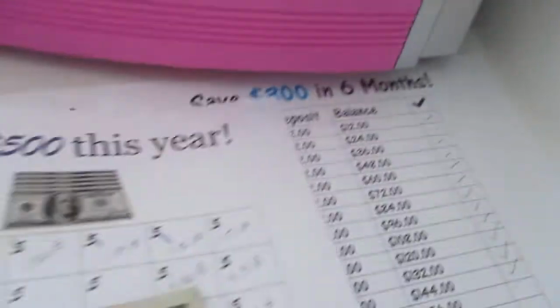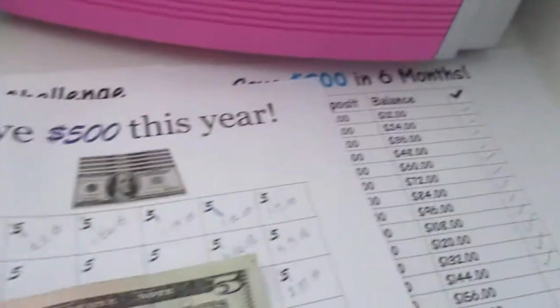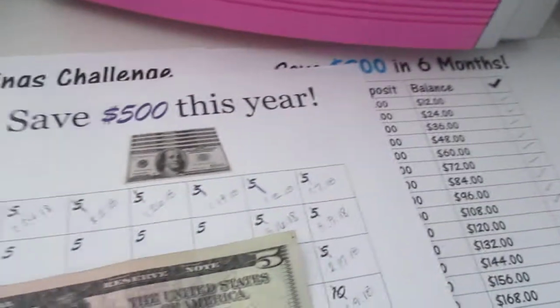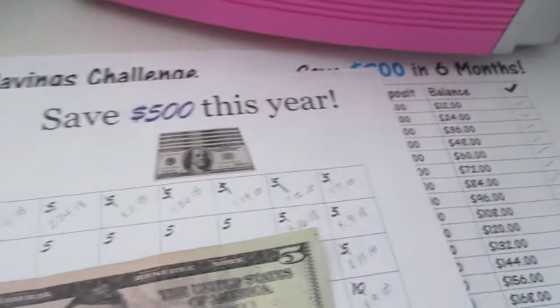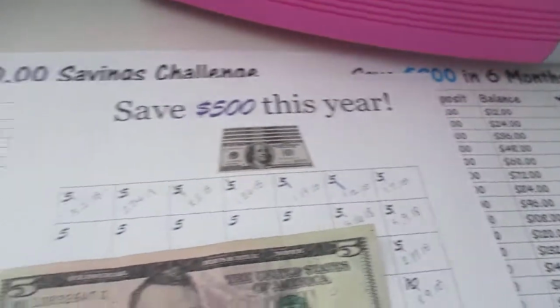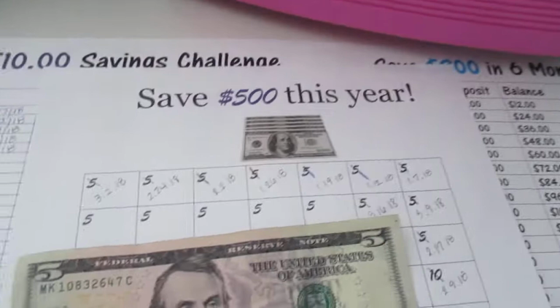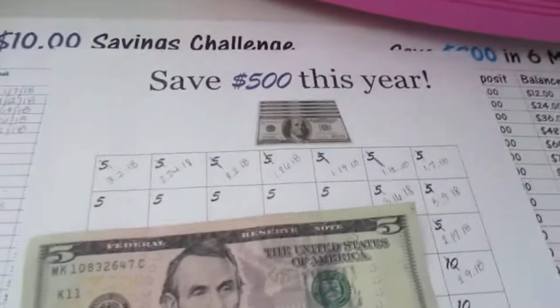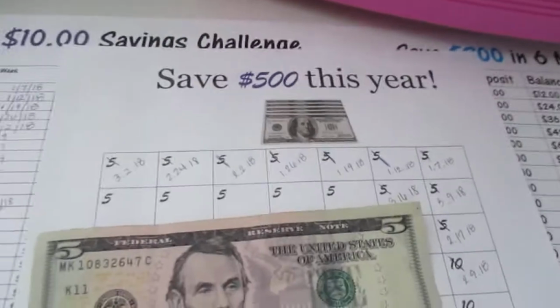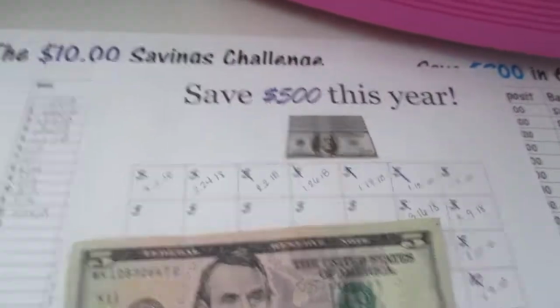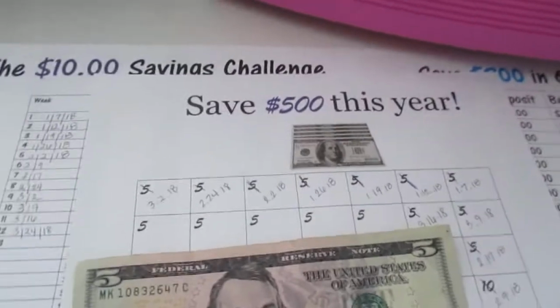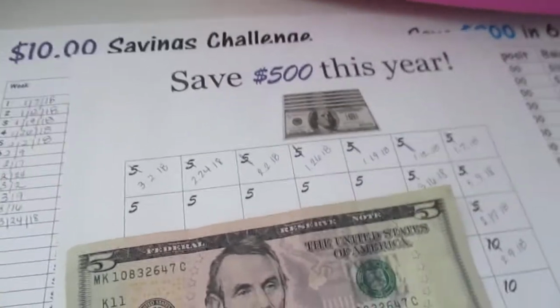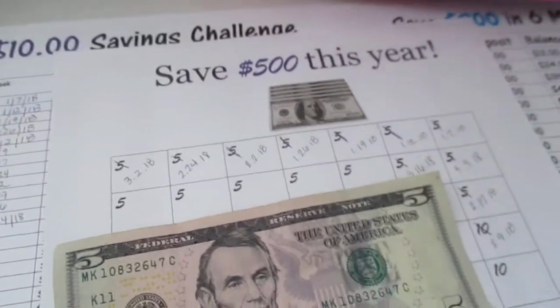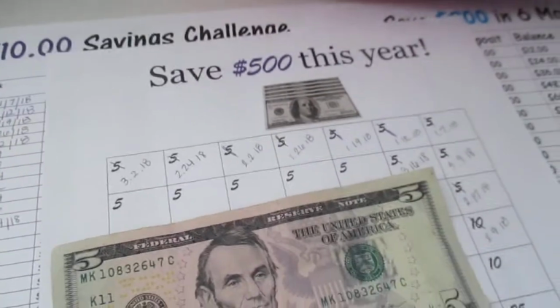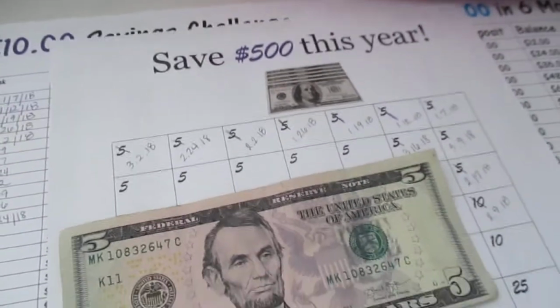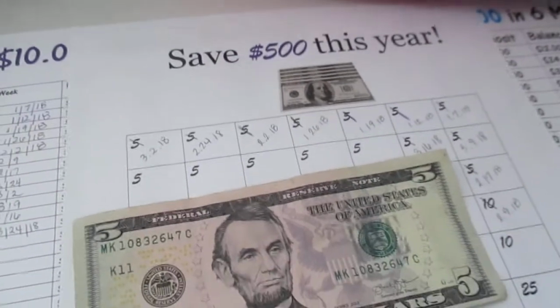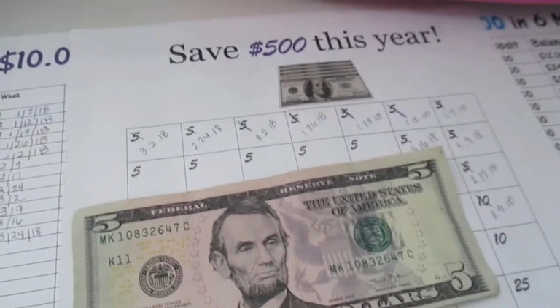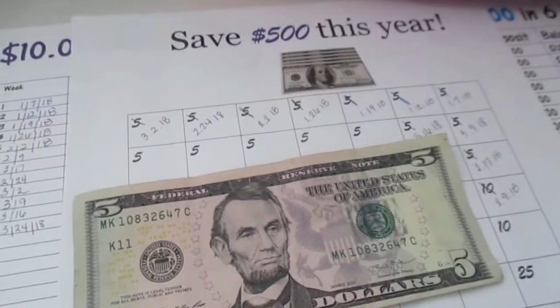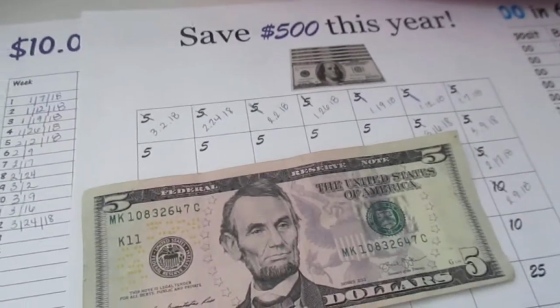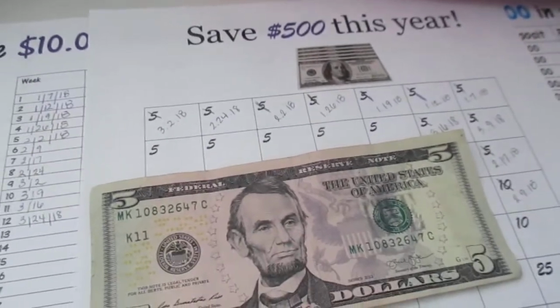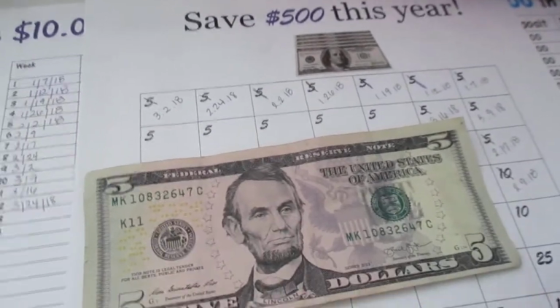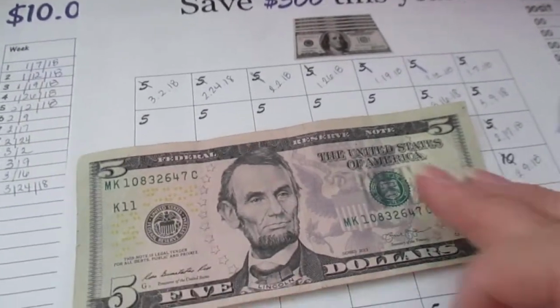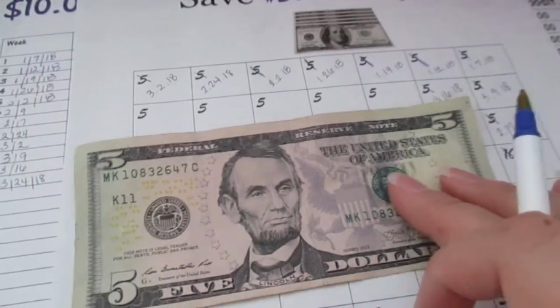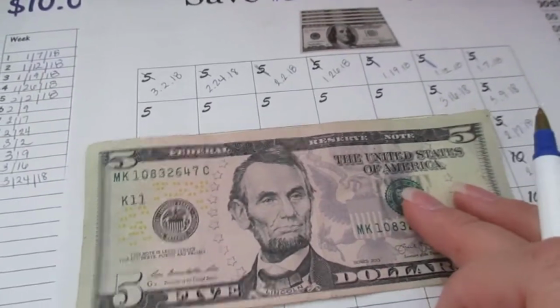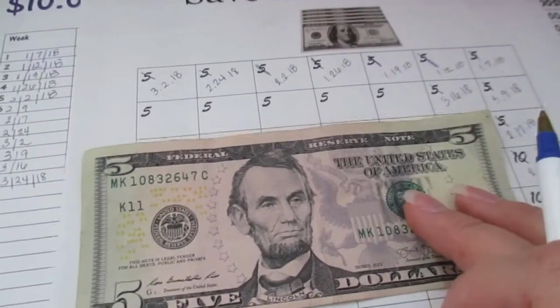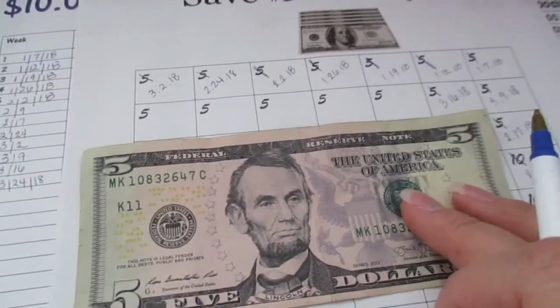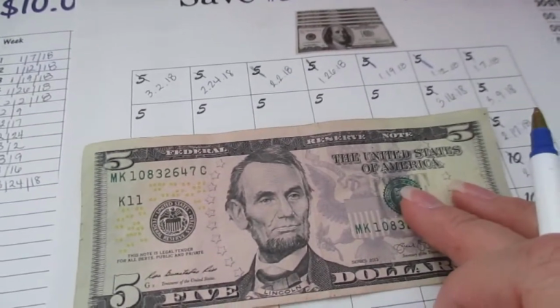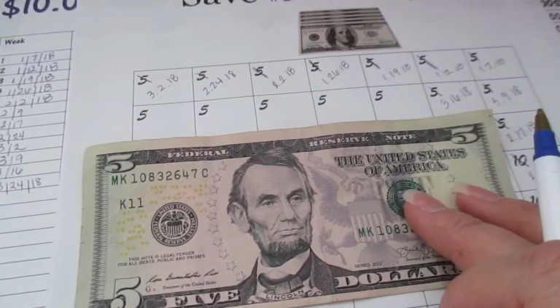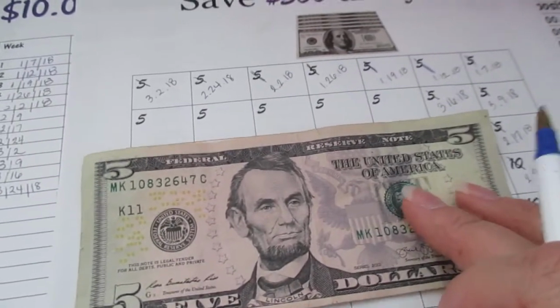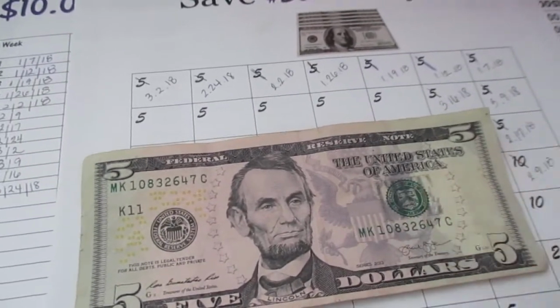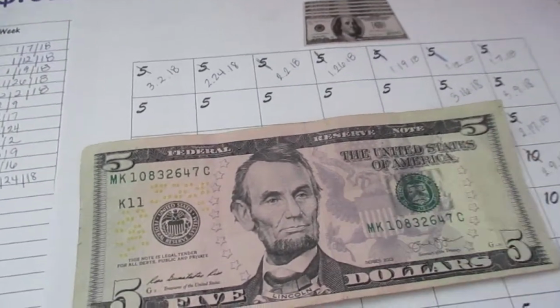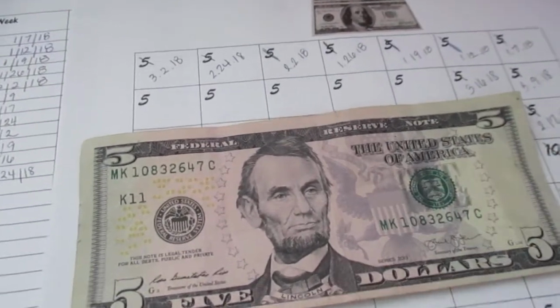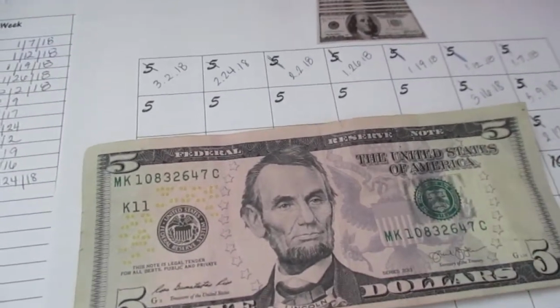And for the save $500 this year challenge, this is my $5.